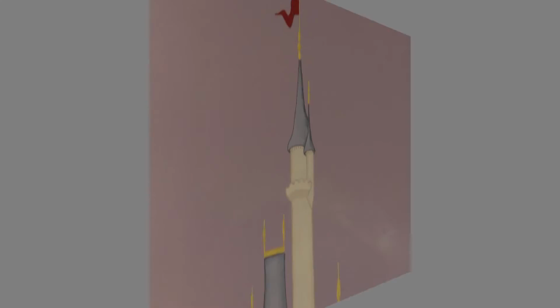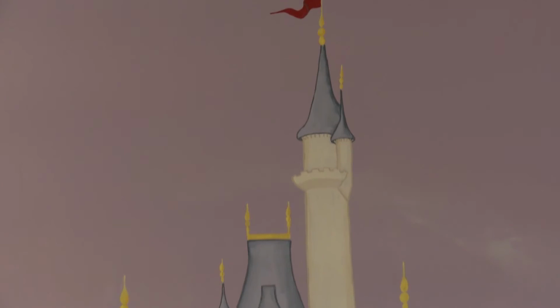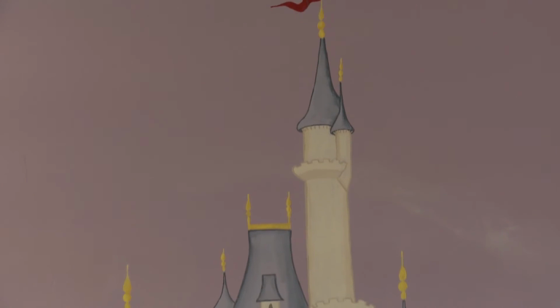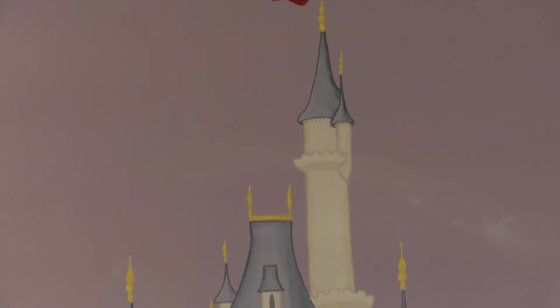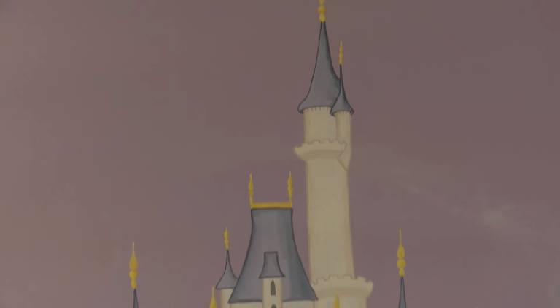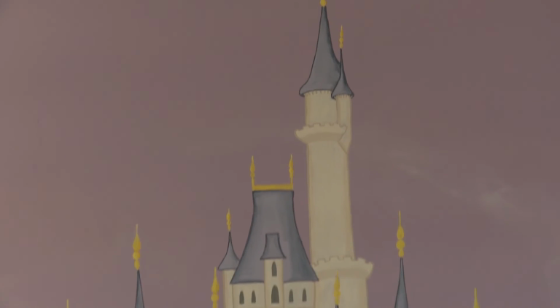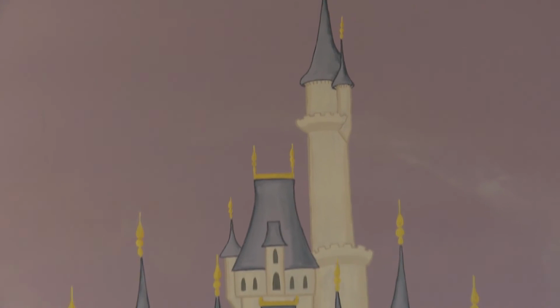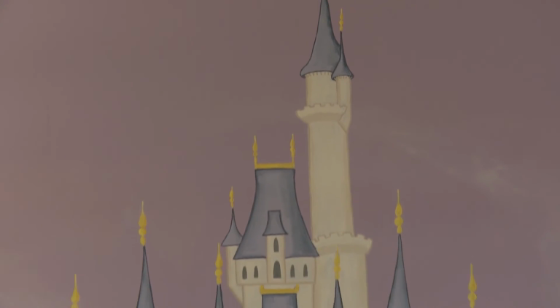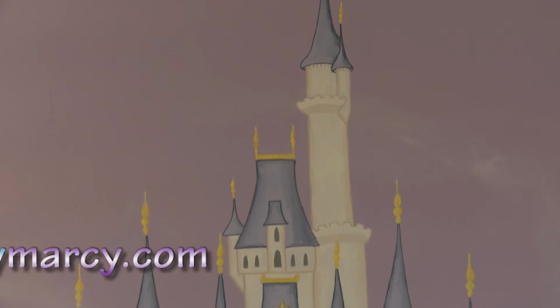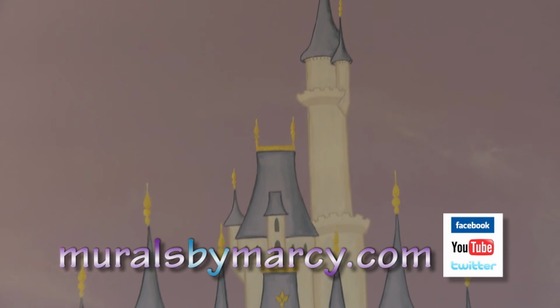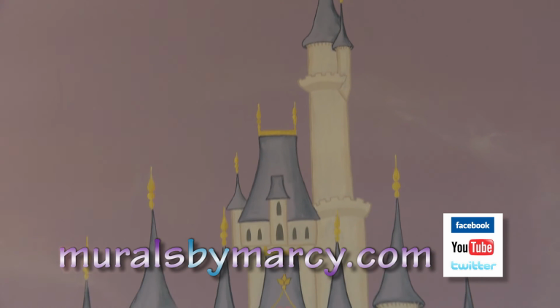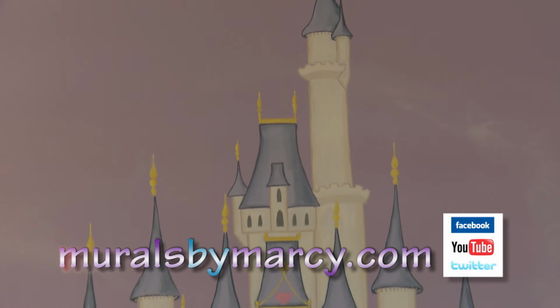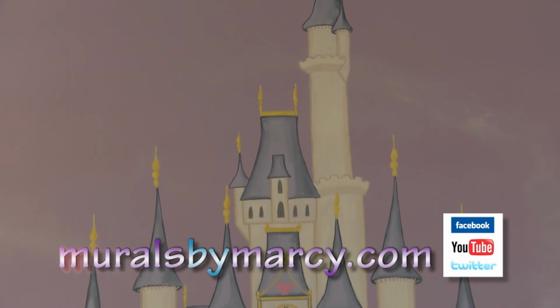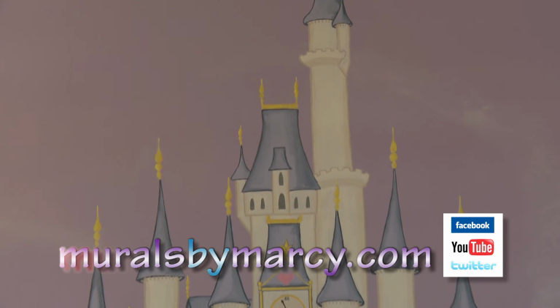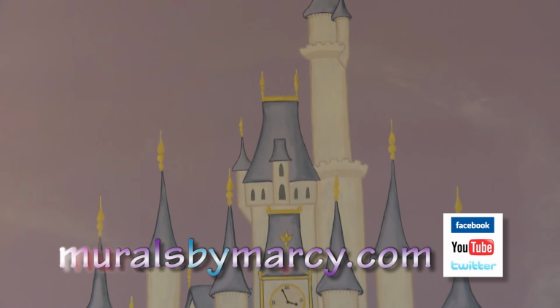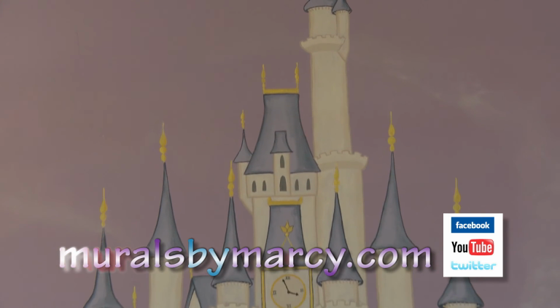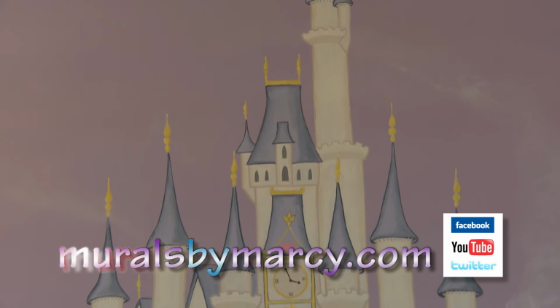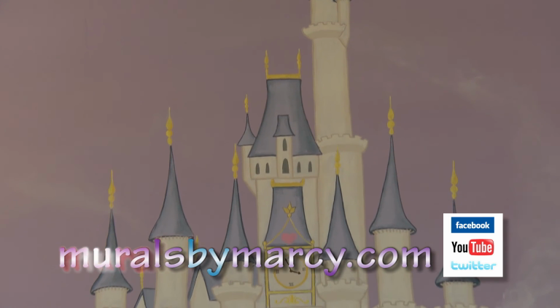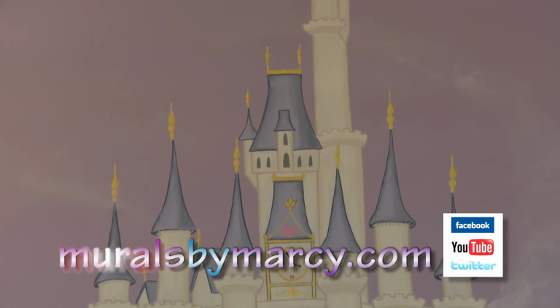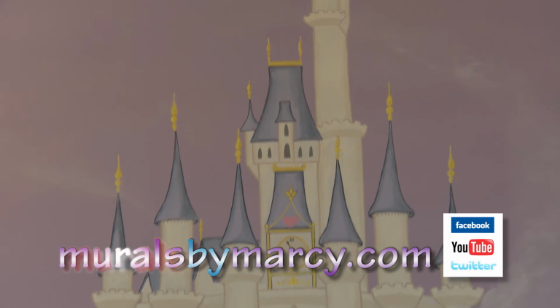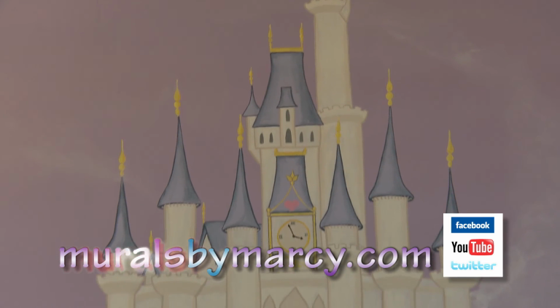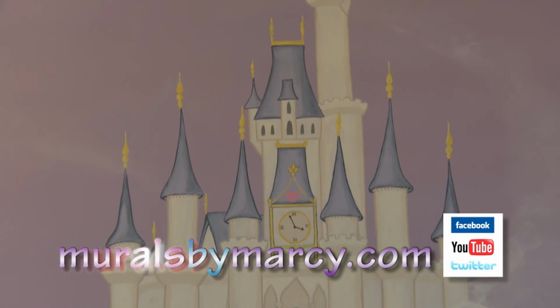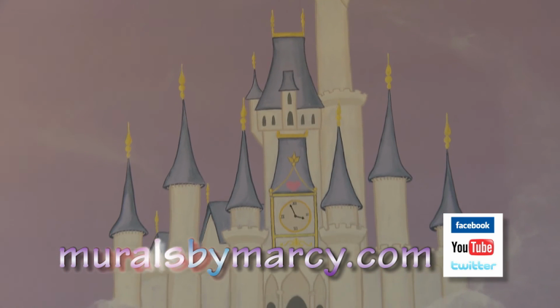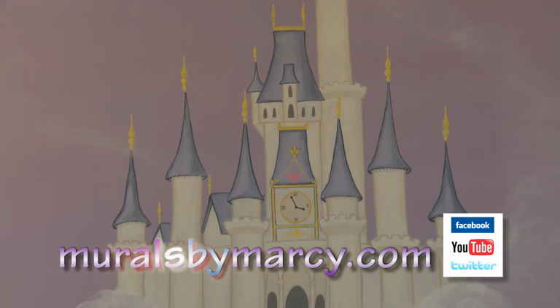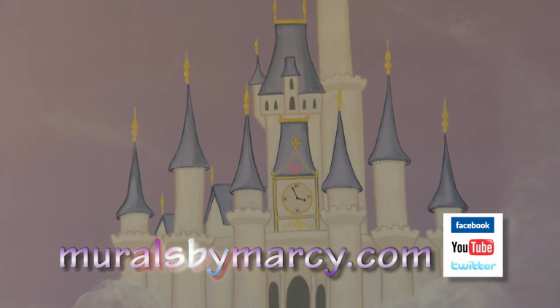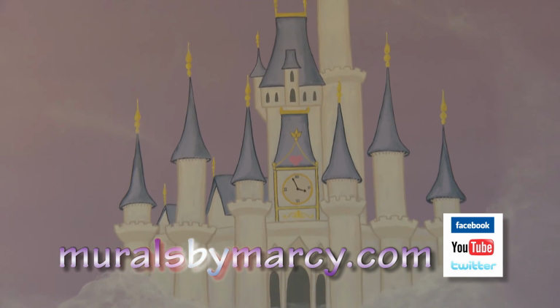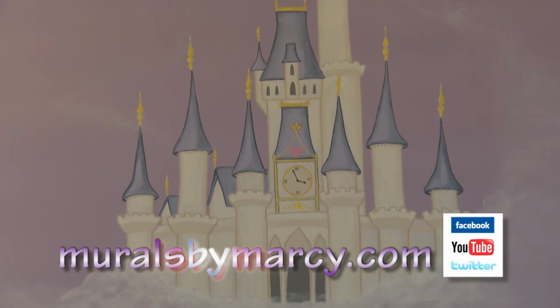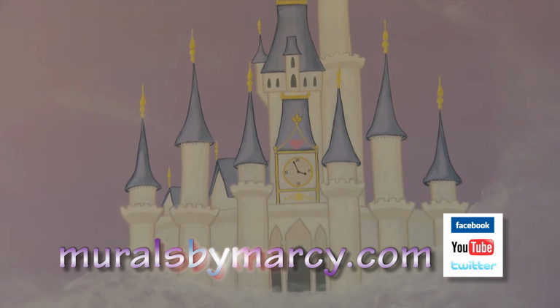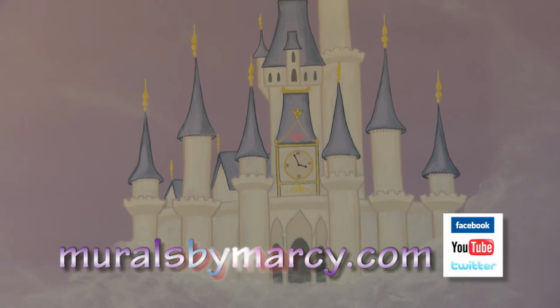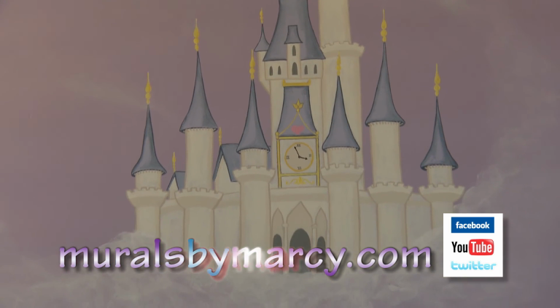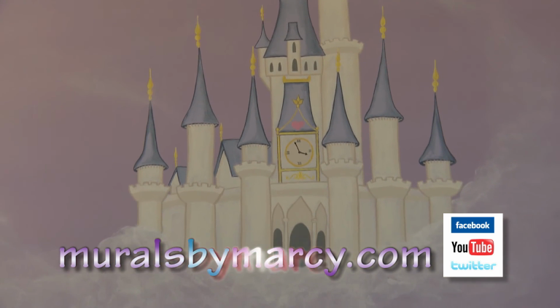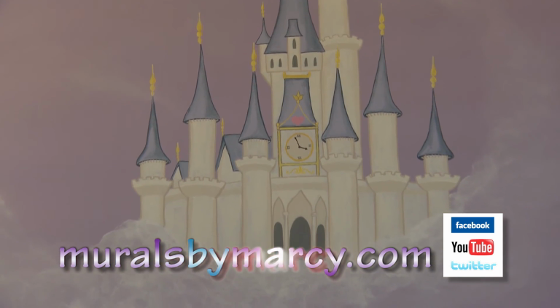Be sure to check out my other blog entries at Murals by Marci on Facebook and MuralsbyMarci.com. Hit the subscribe button — thanks for watching!